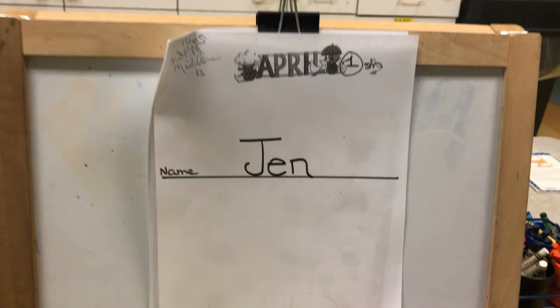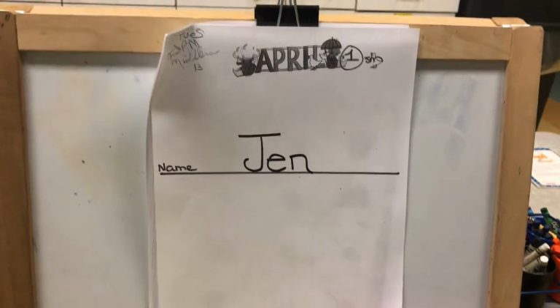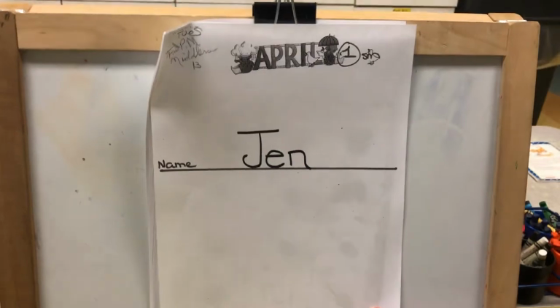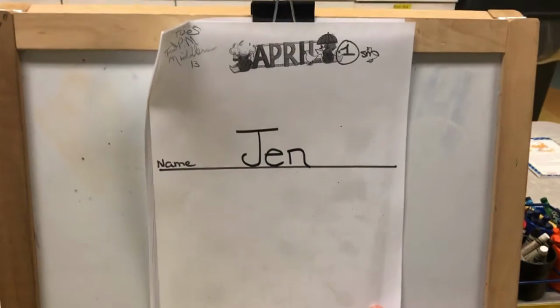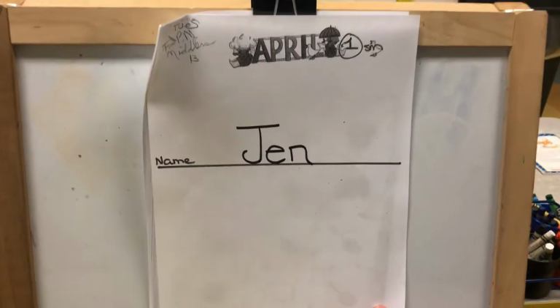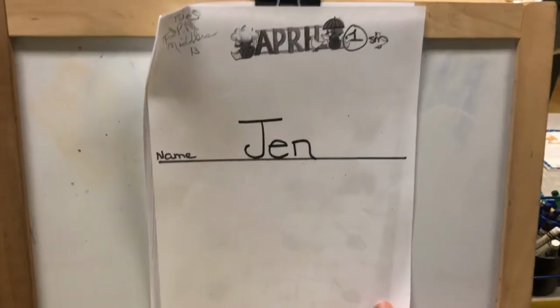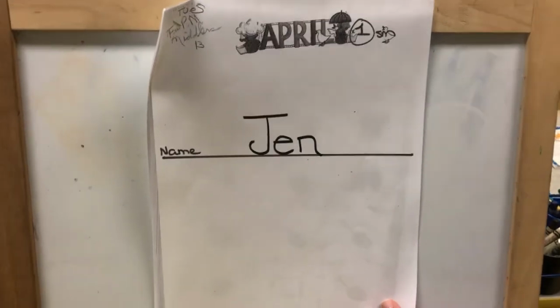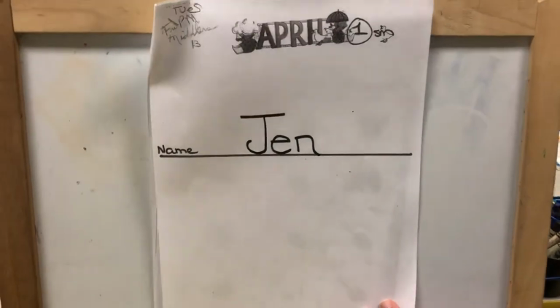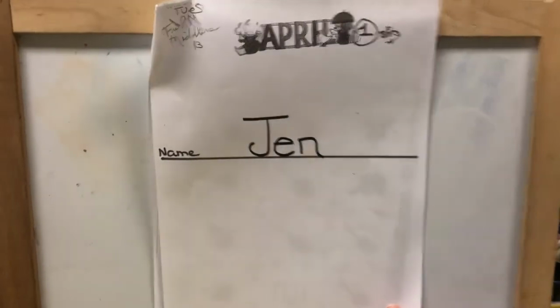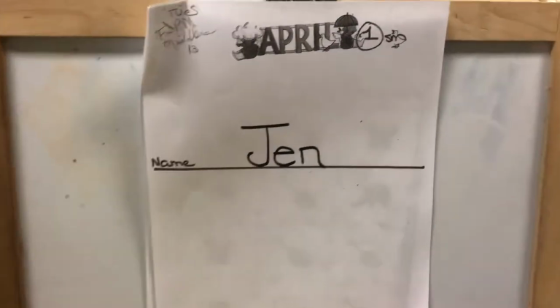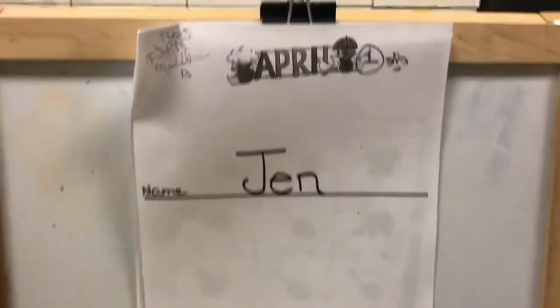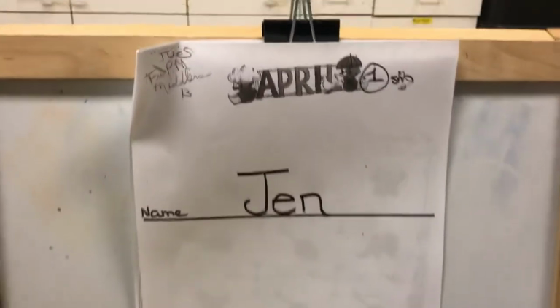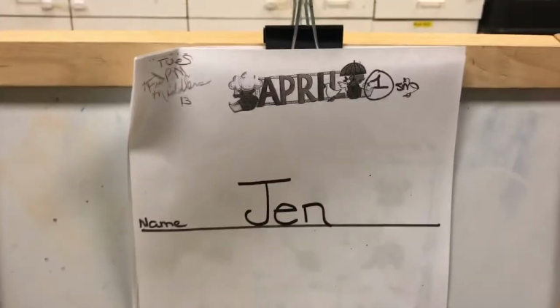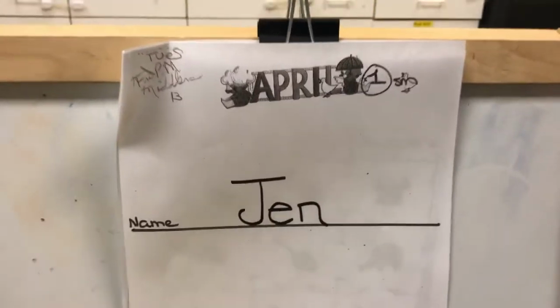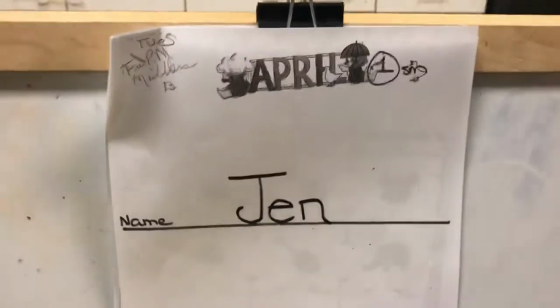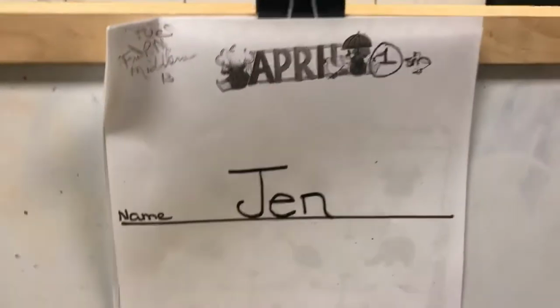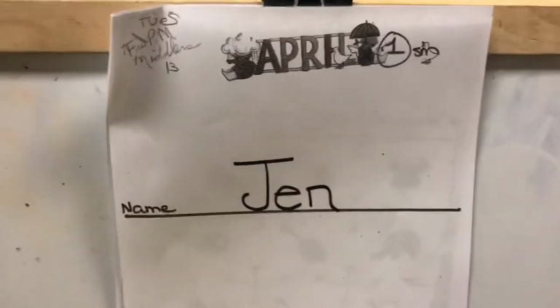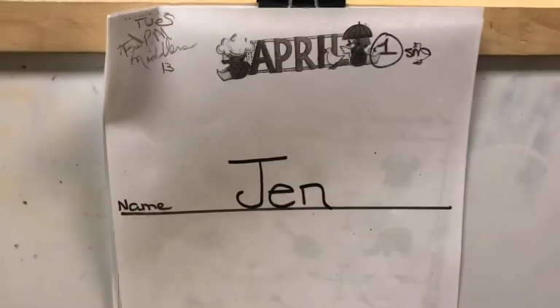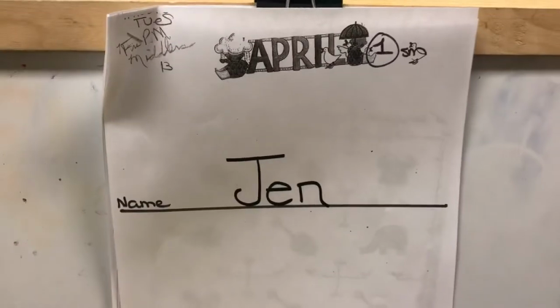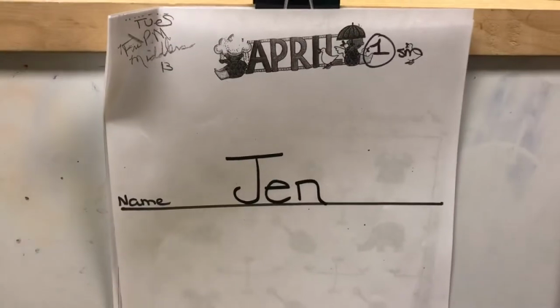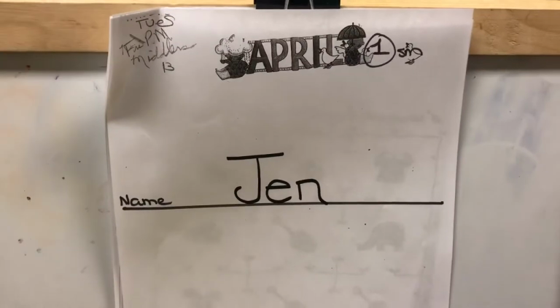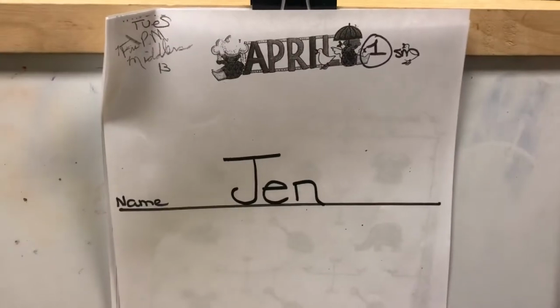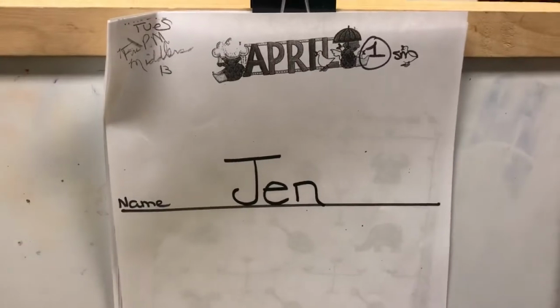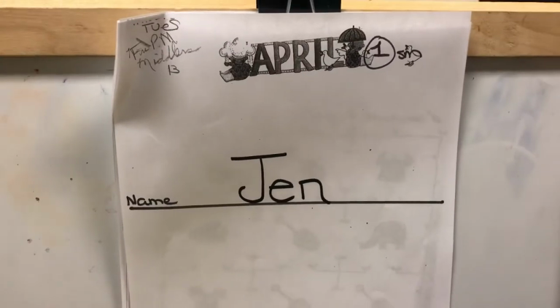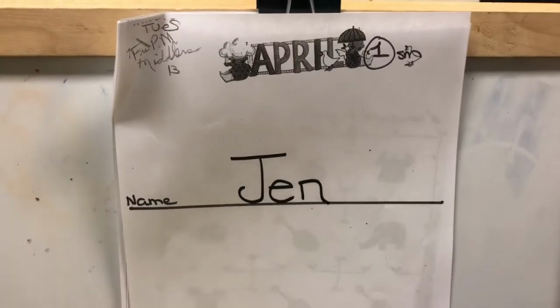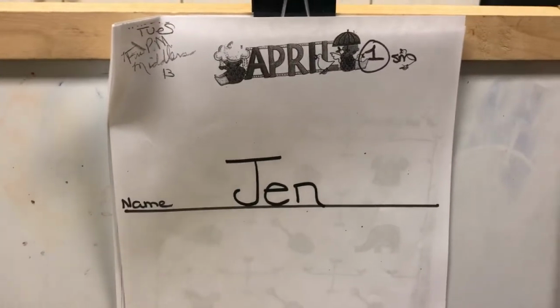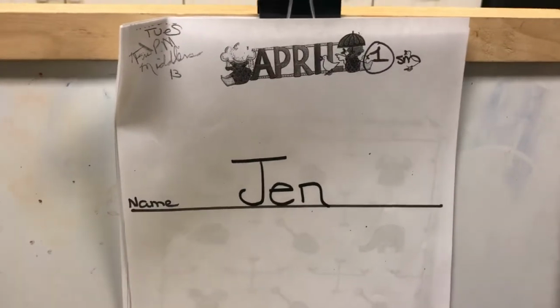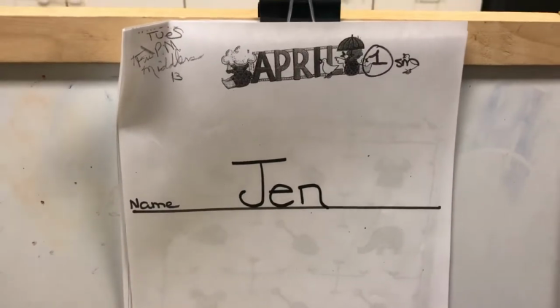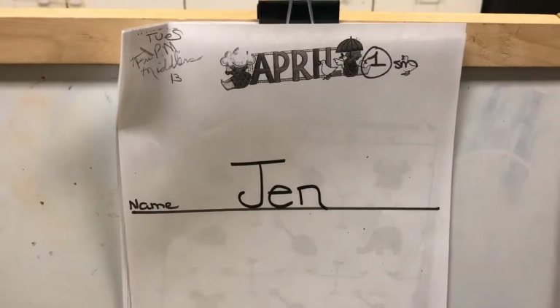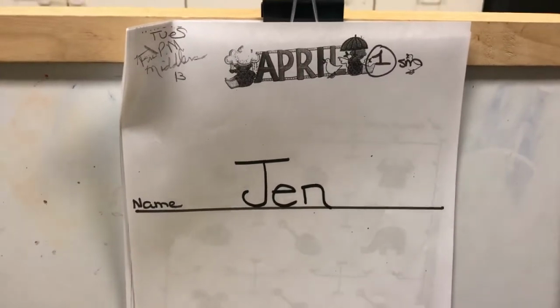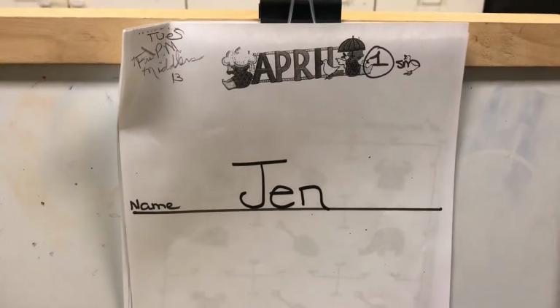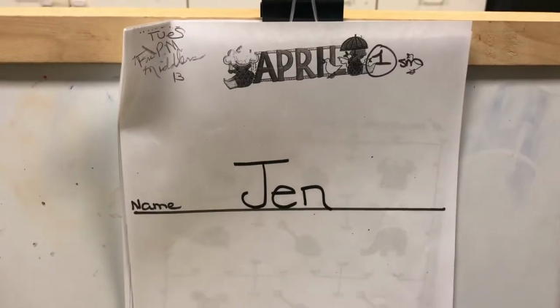Hi, Yellow Group. Here's your workbook for Tuesday, April 21st.